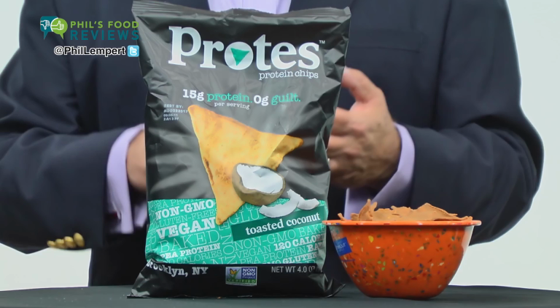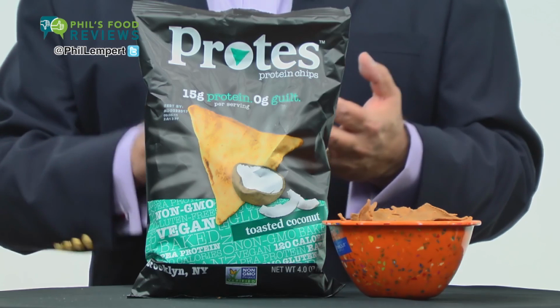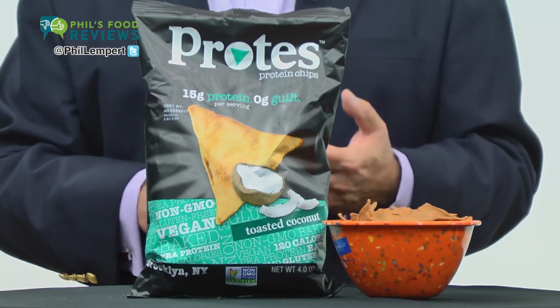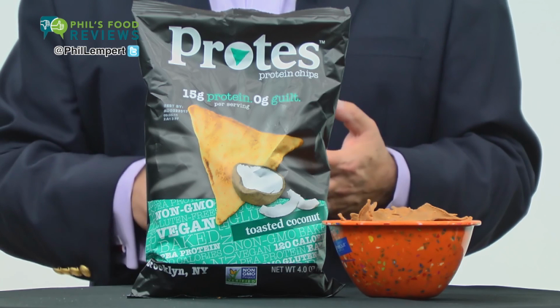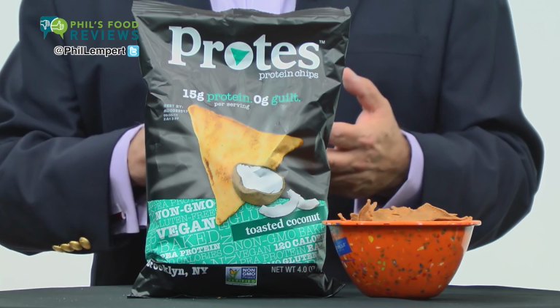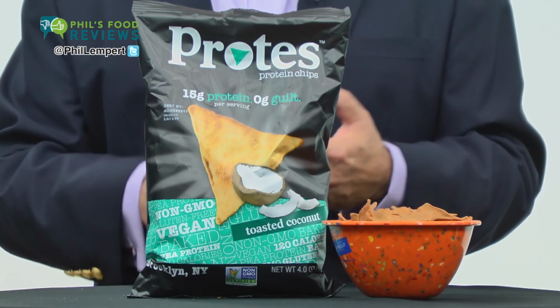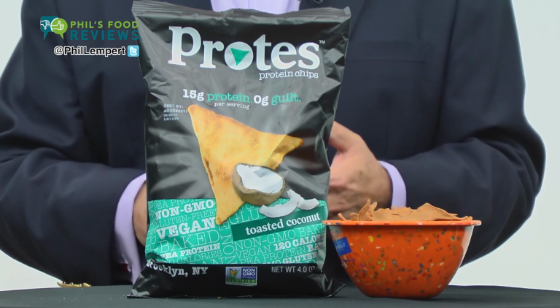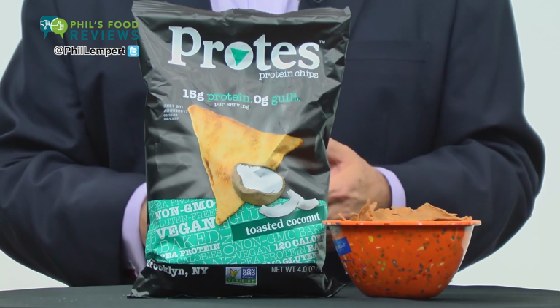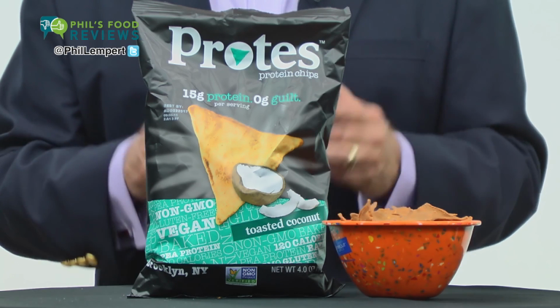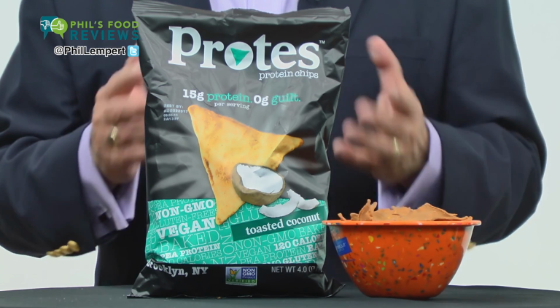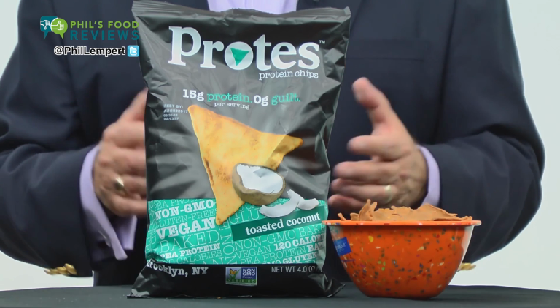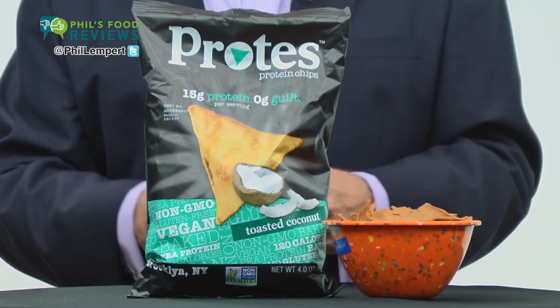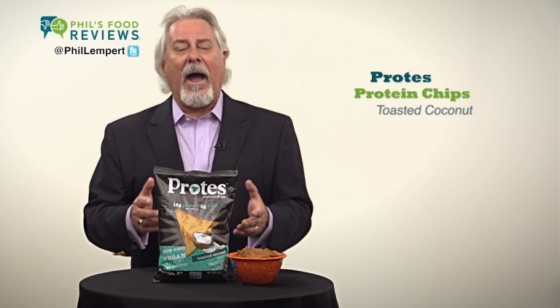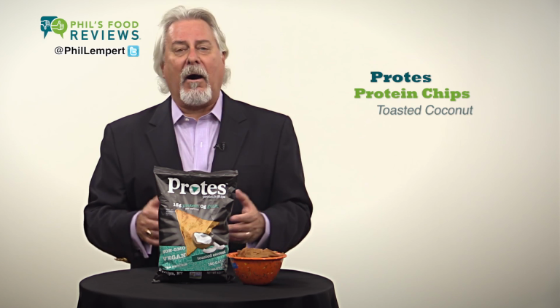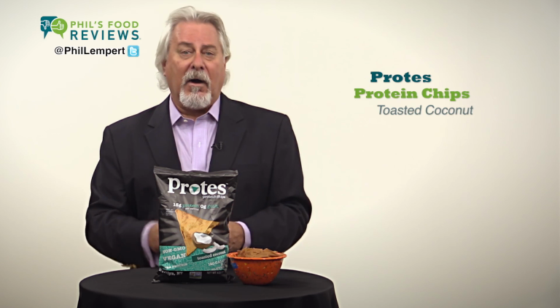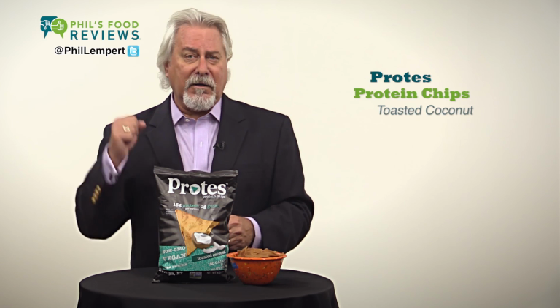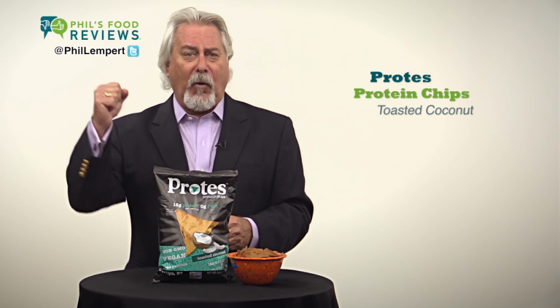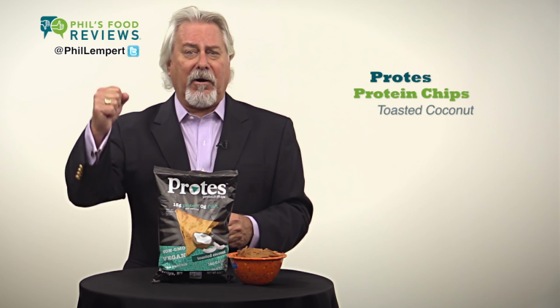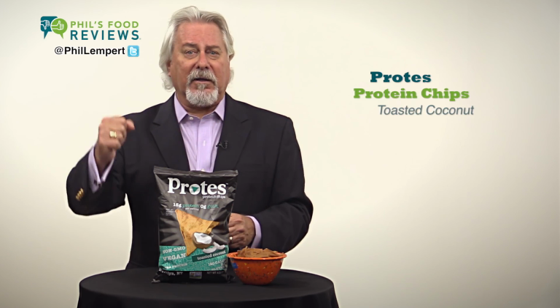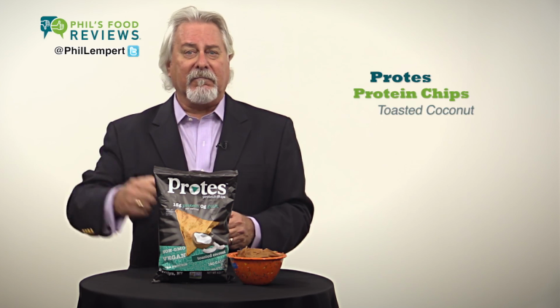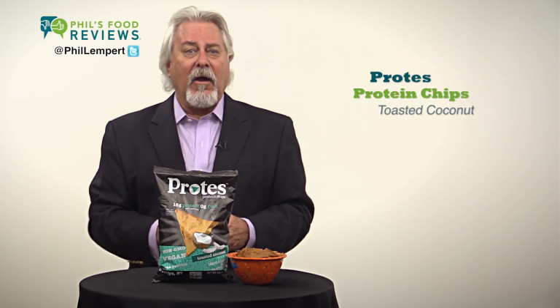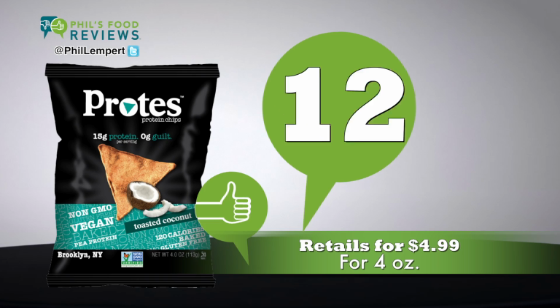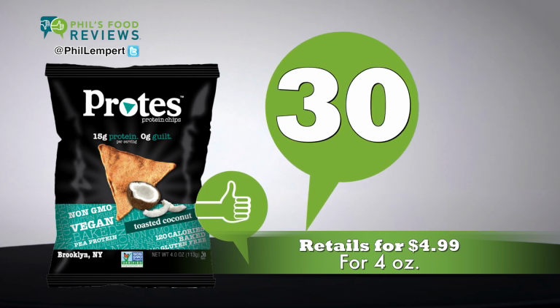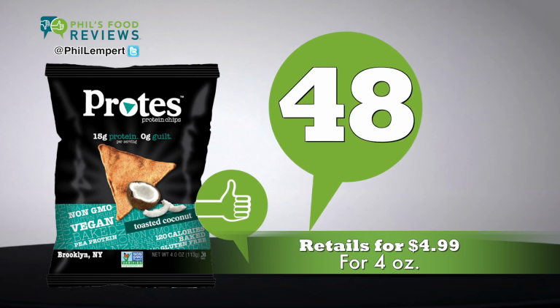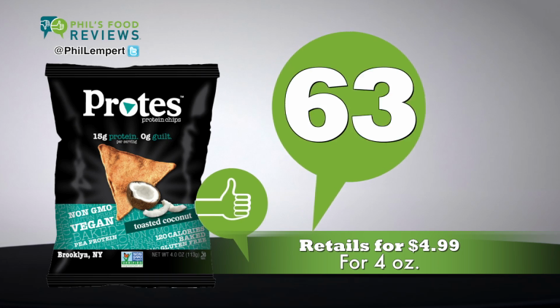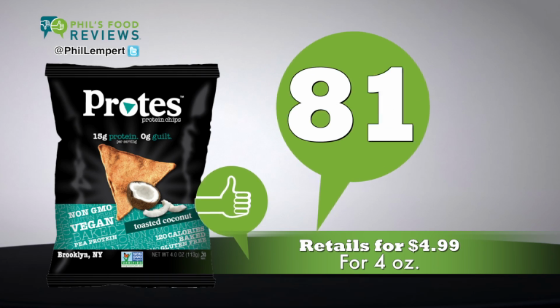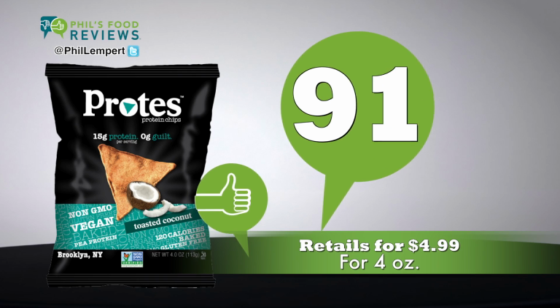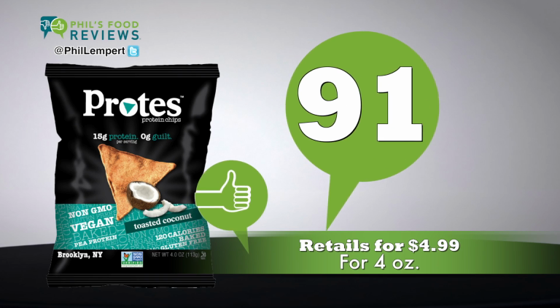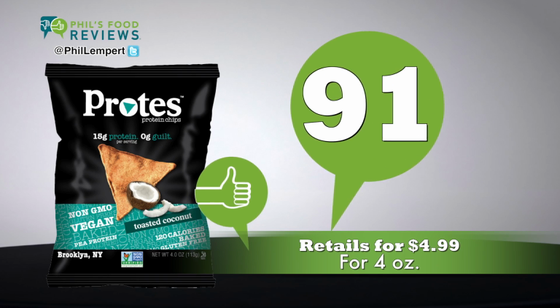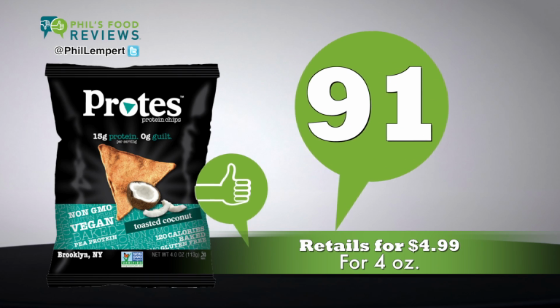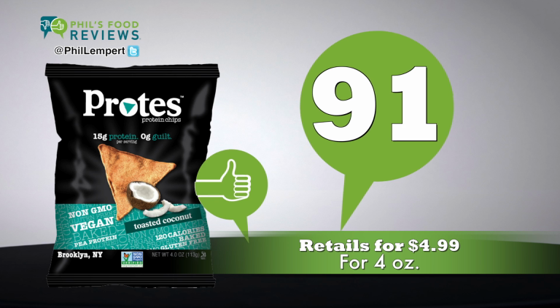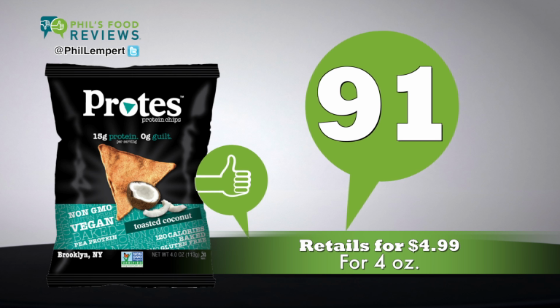Vegan, non-GMO, gluten free — wow. Go Brooklyn! Retails for $4.99 for 4 ounces.